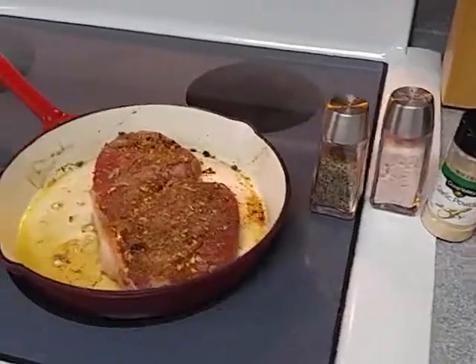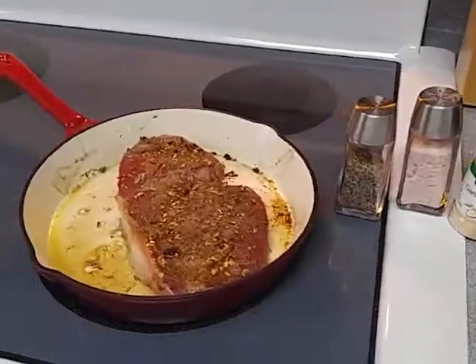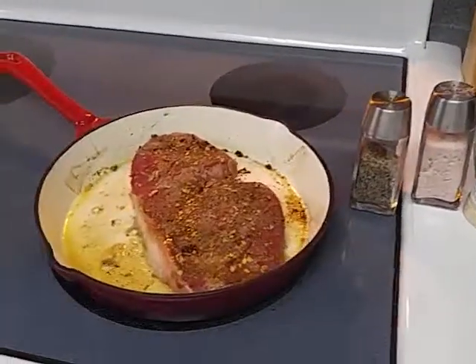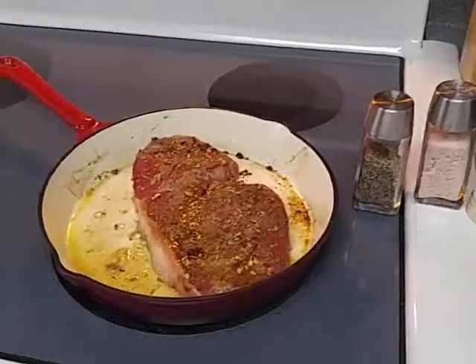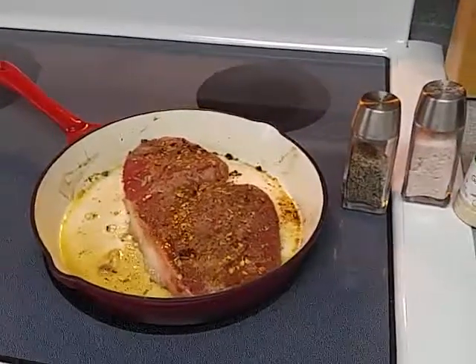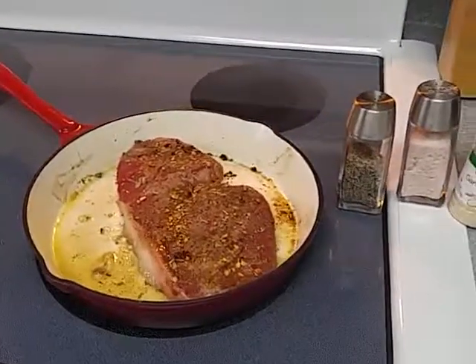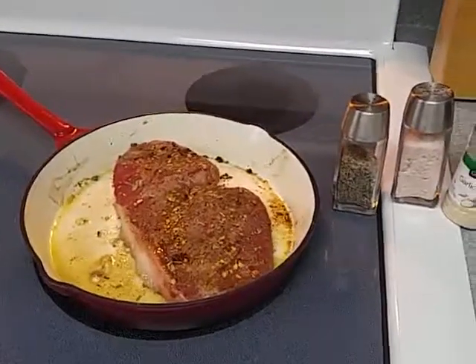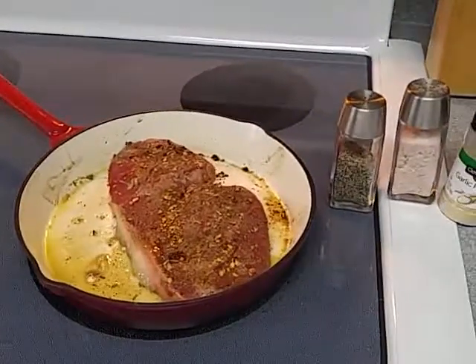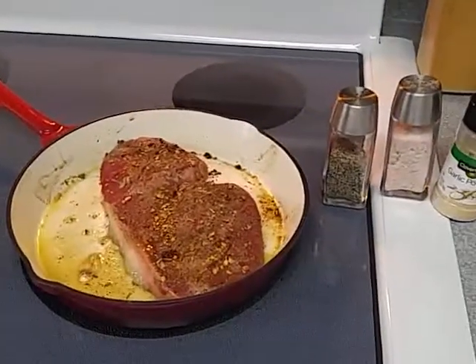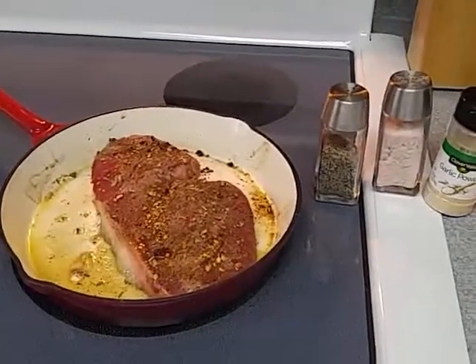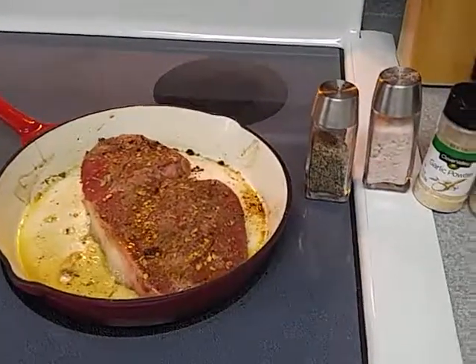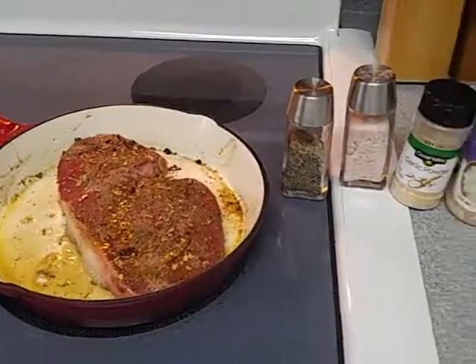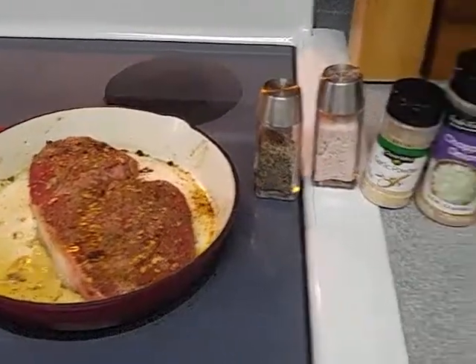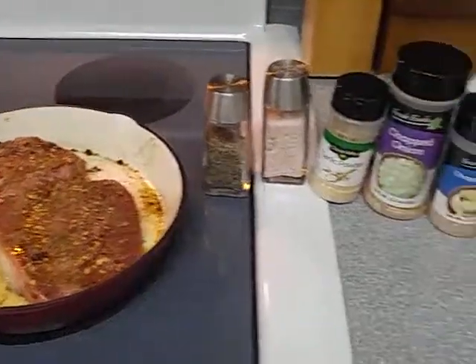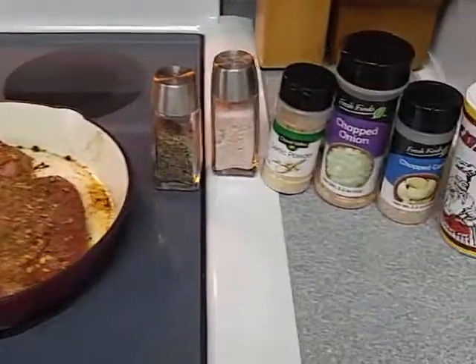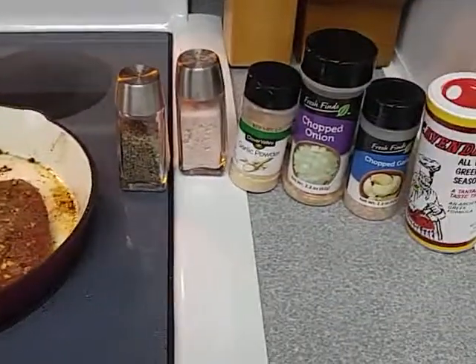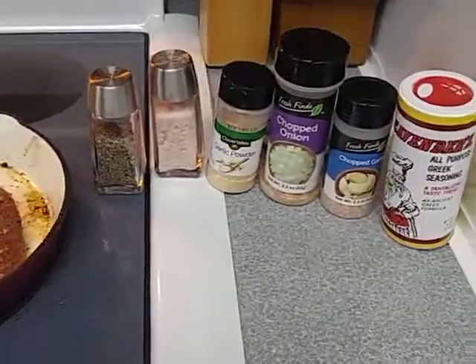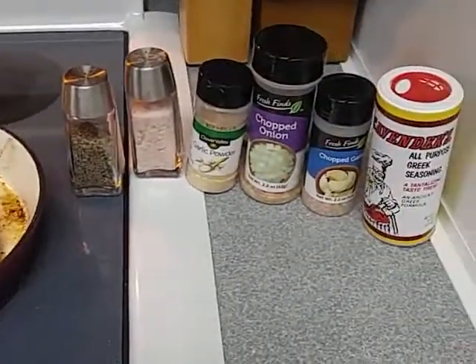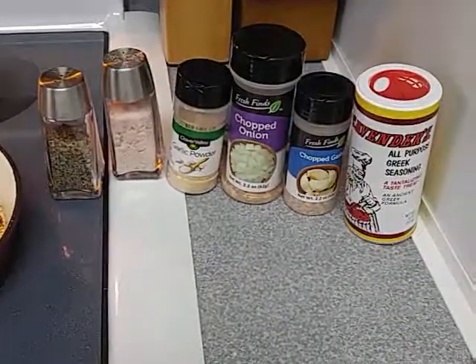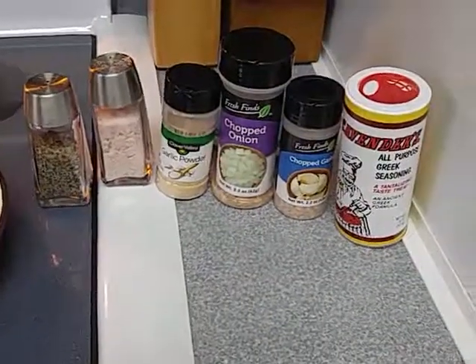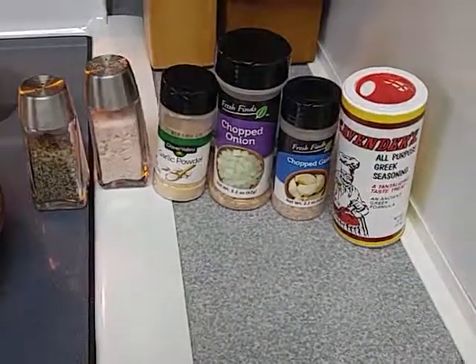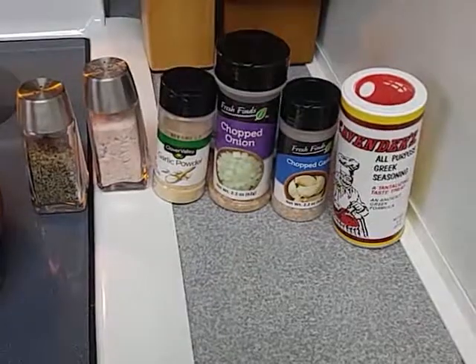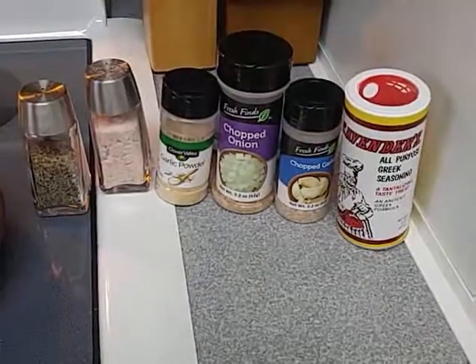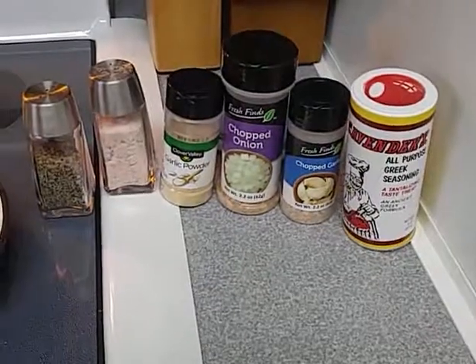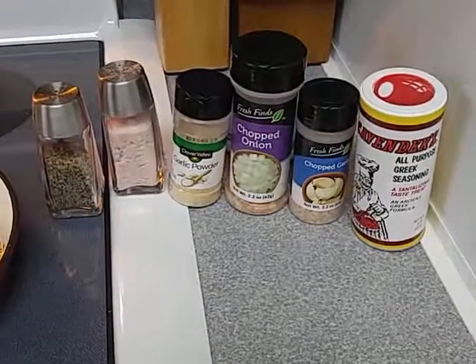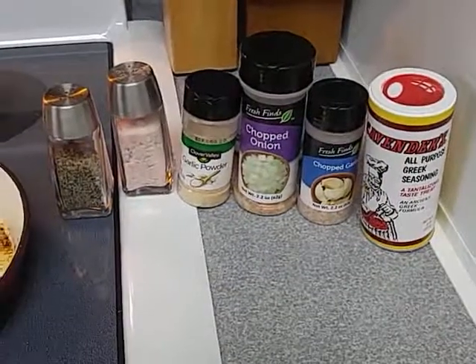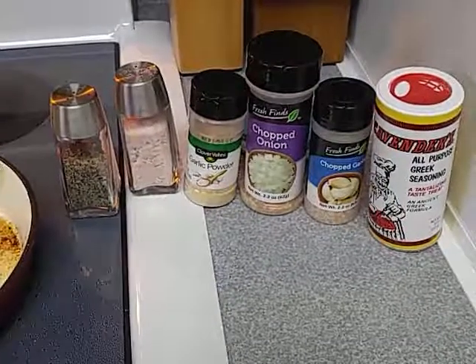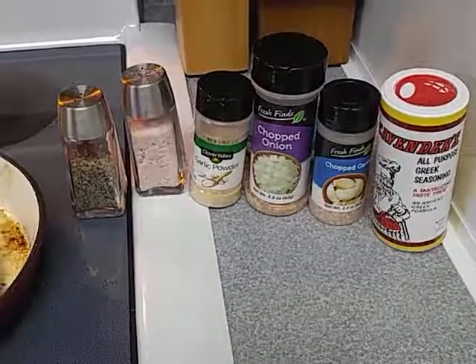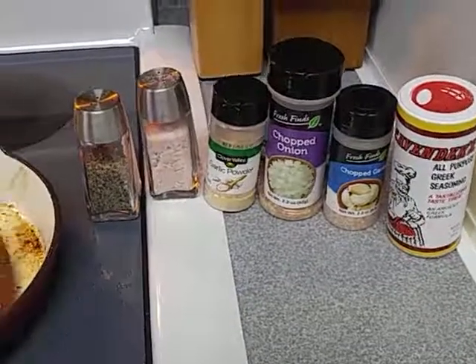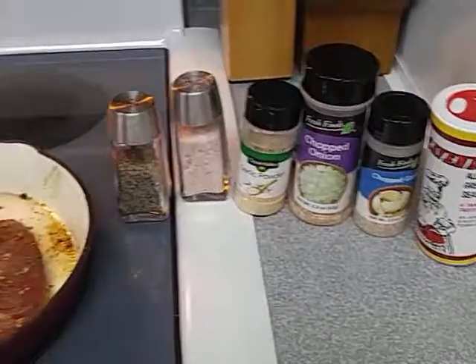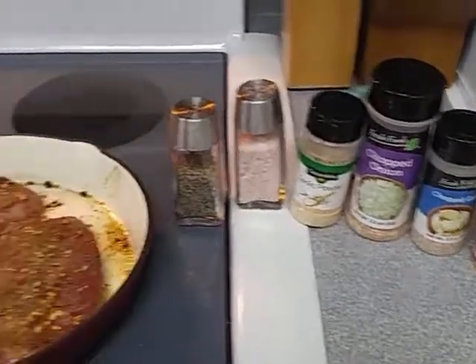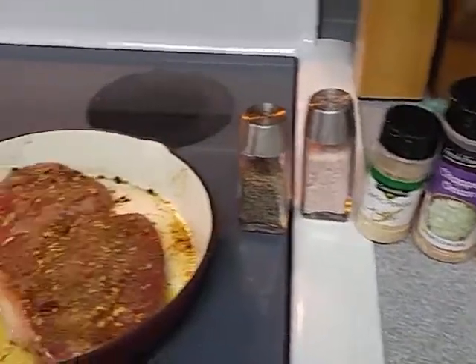Welcome, welcome. We're going to make a keto roast.